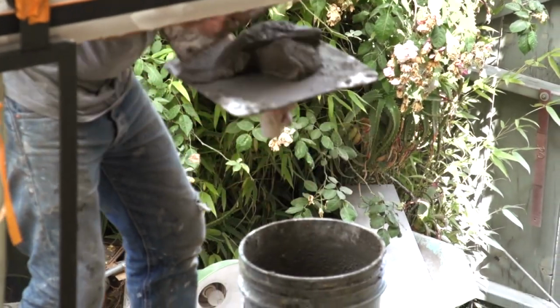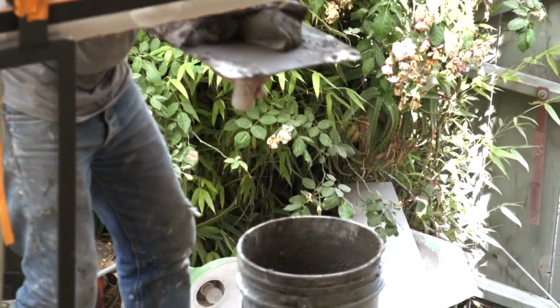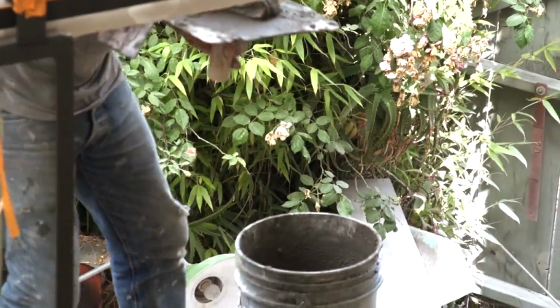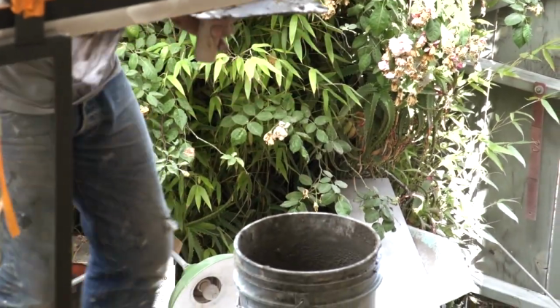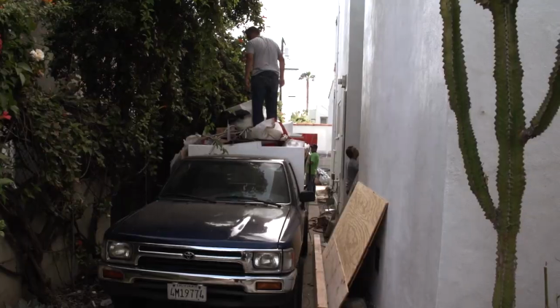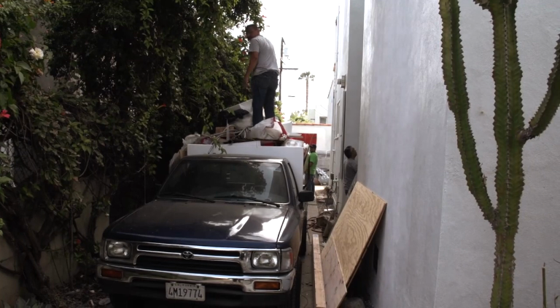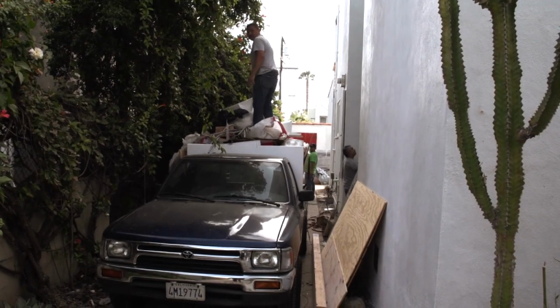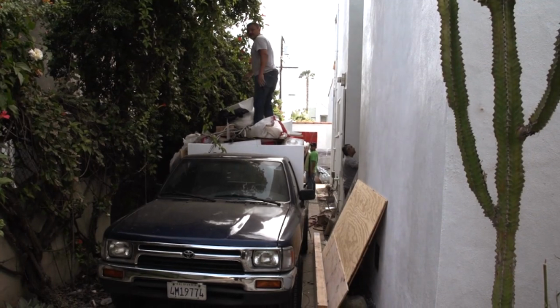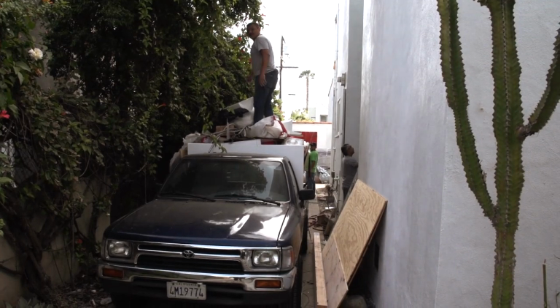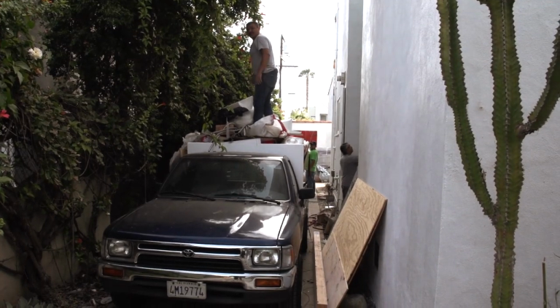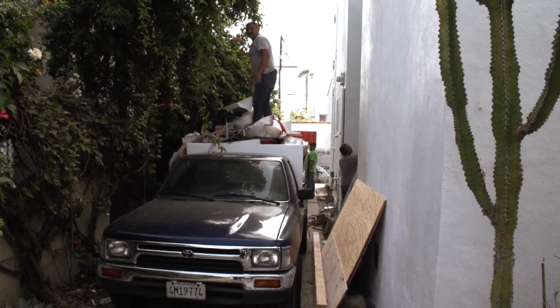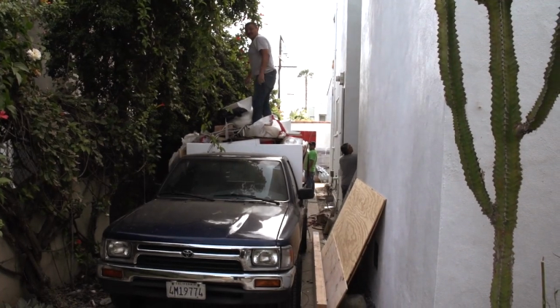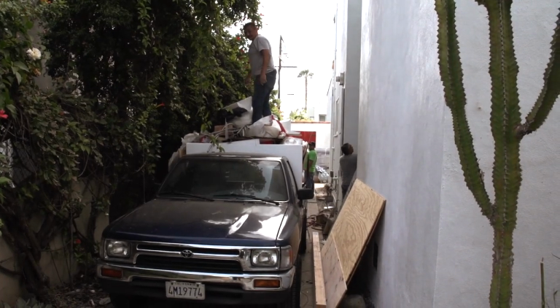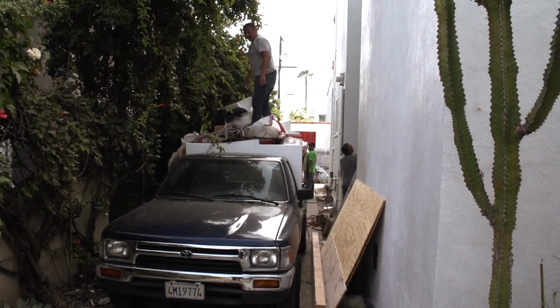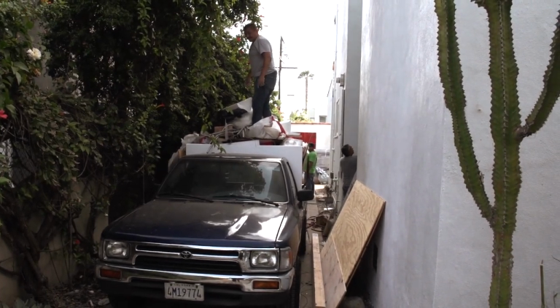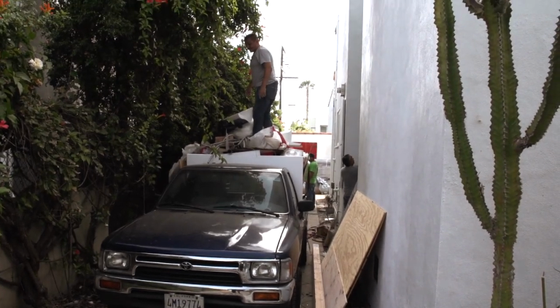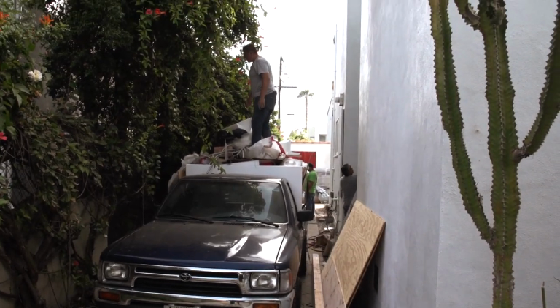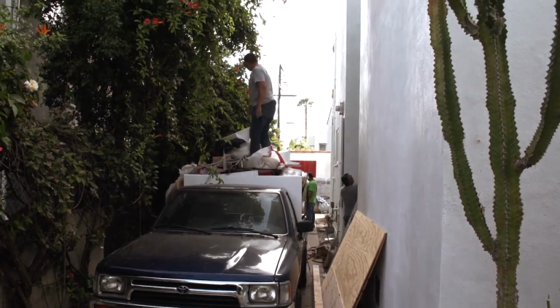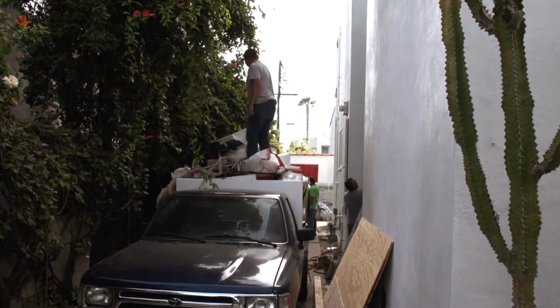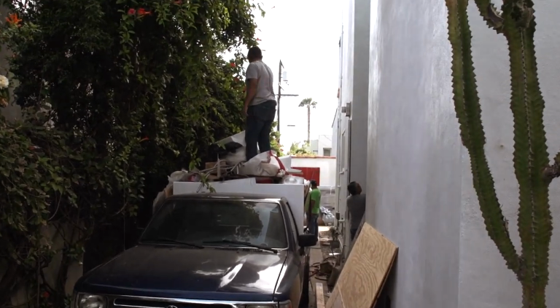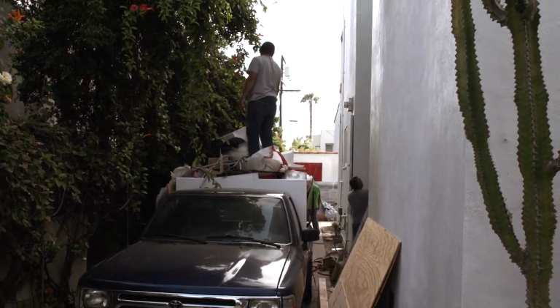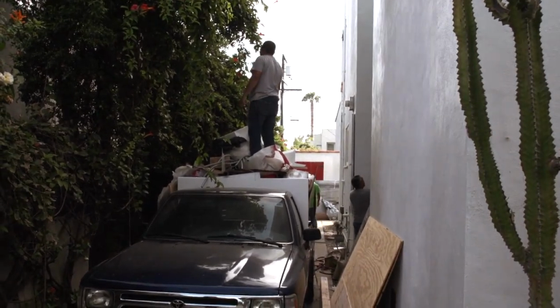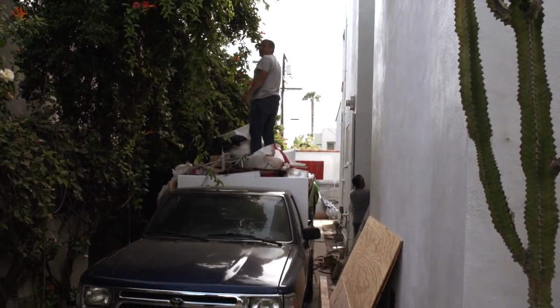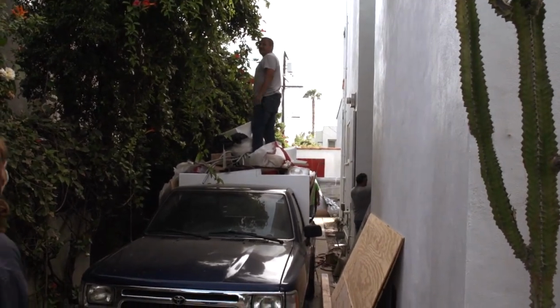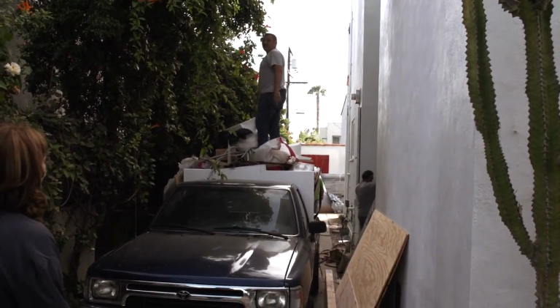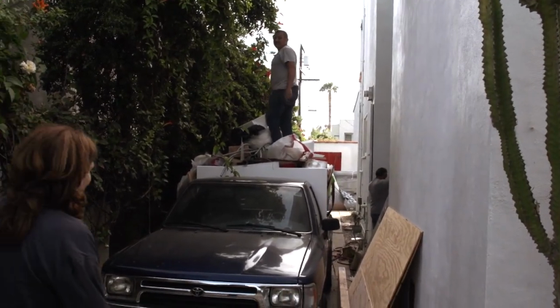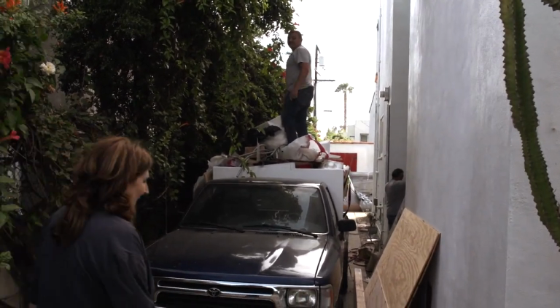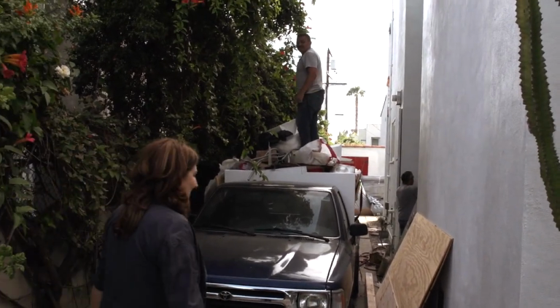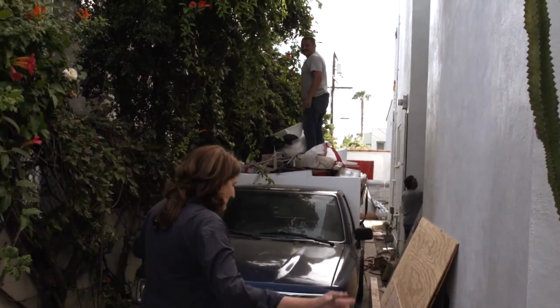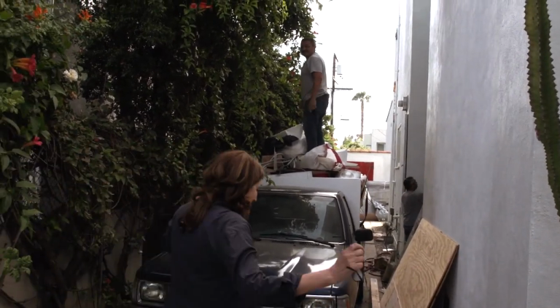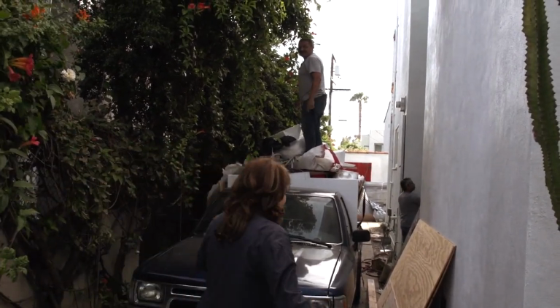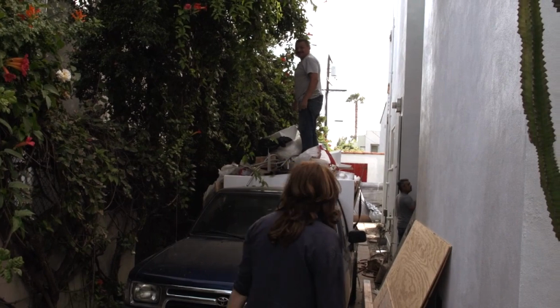Luis, how much more can you get up there? He got up 200 pounds. Okay, marvellous.